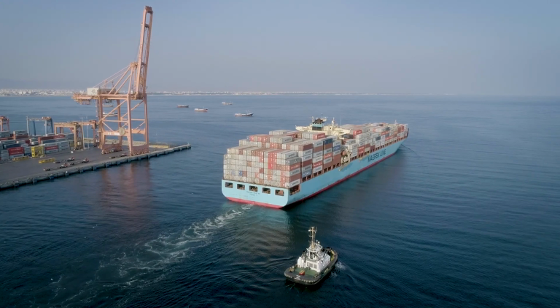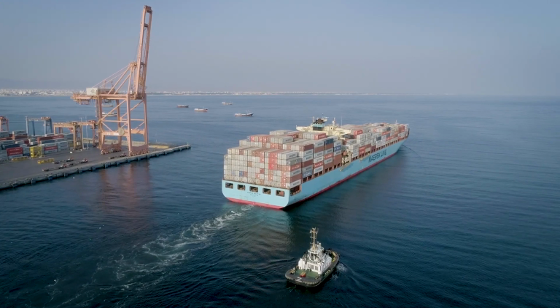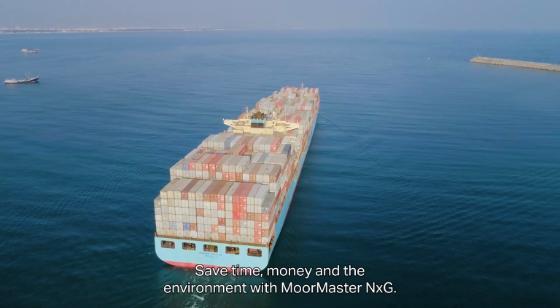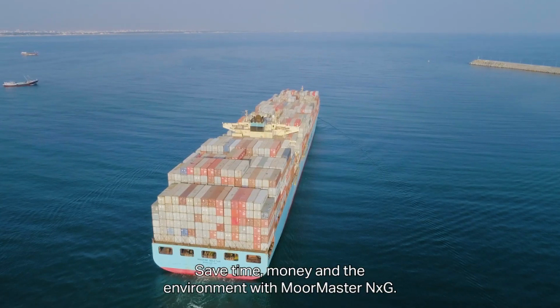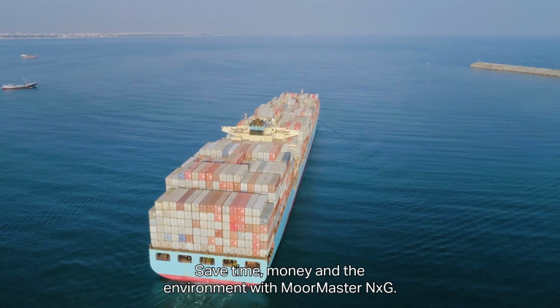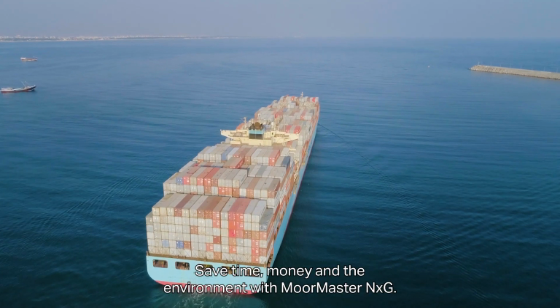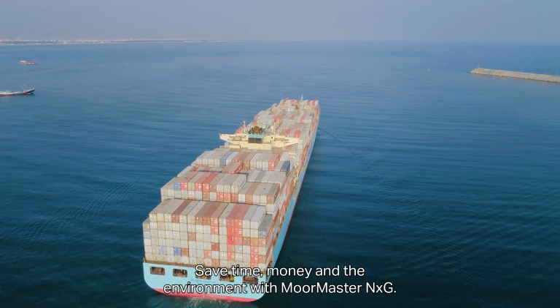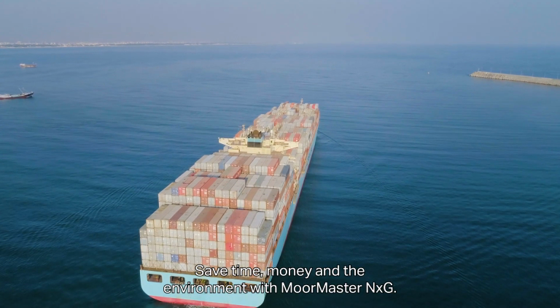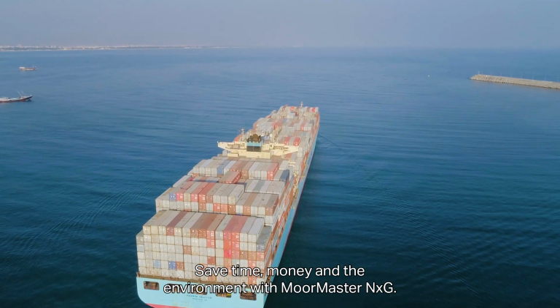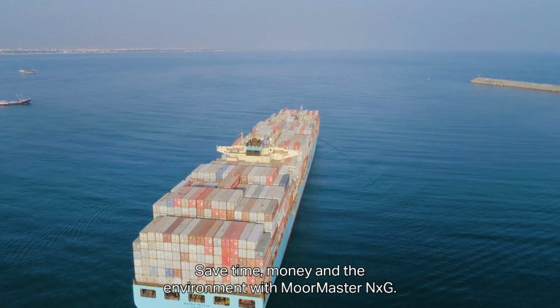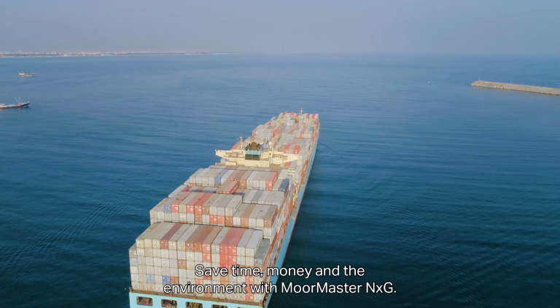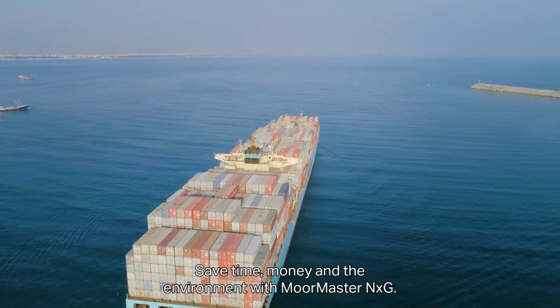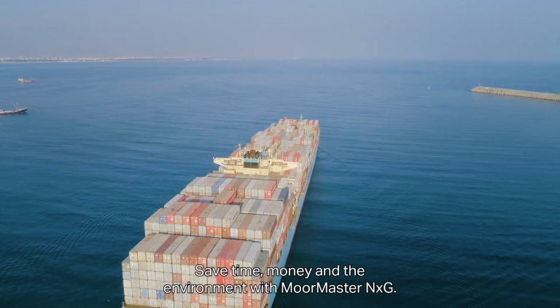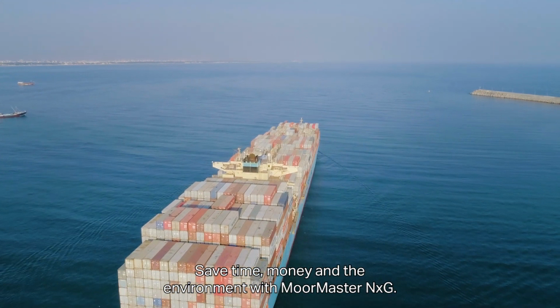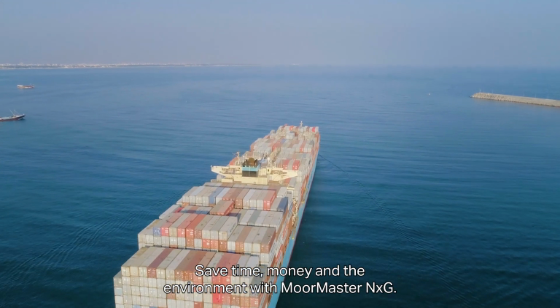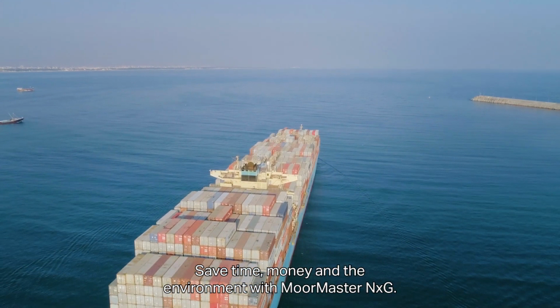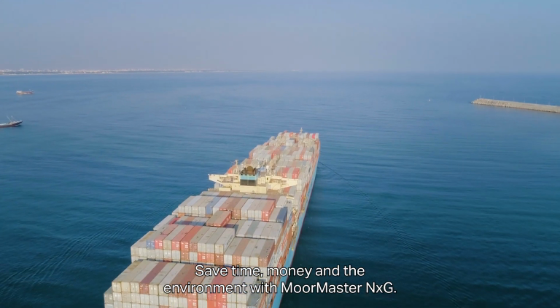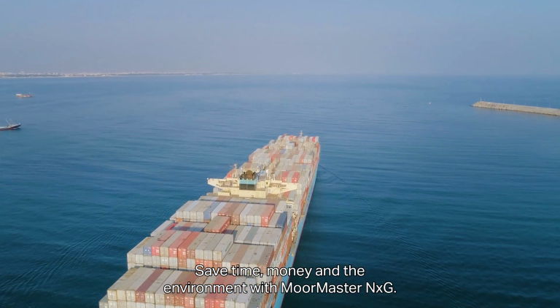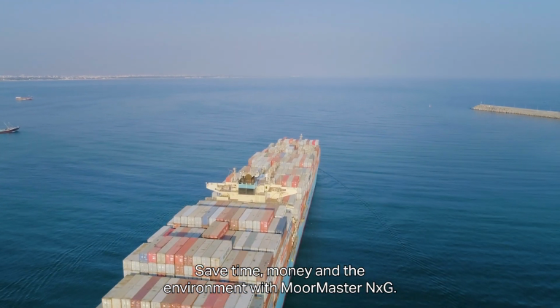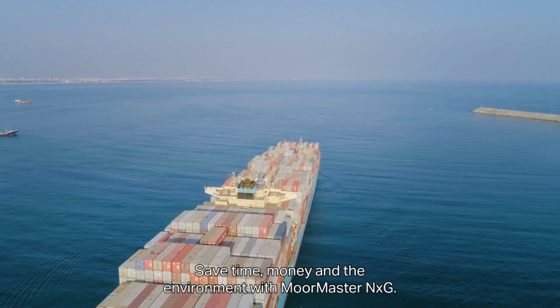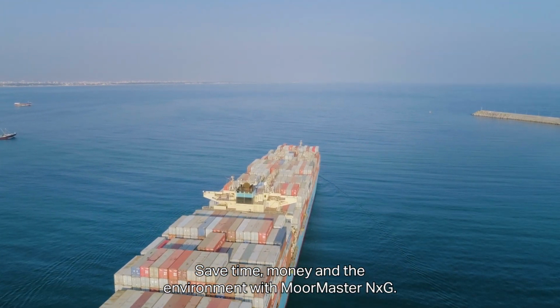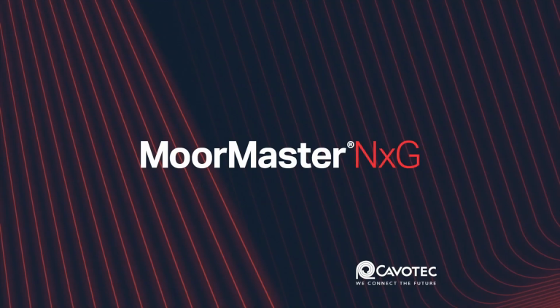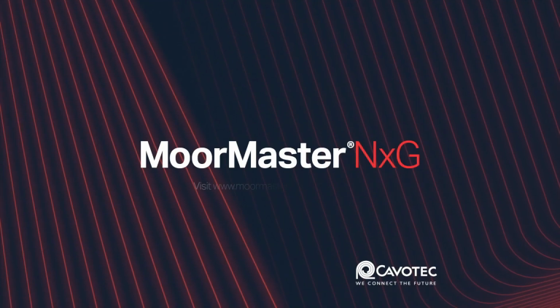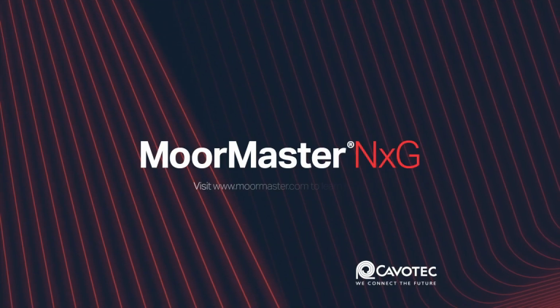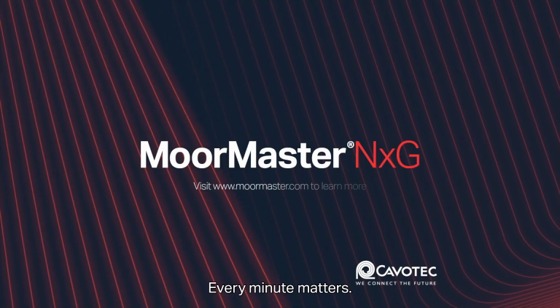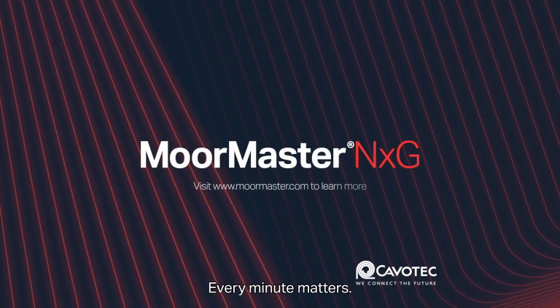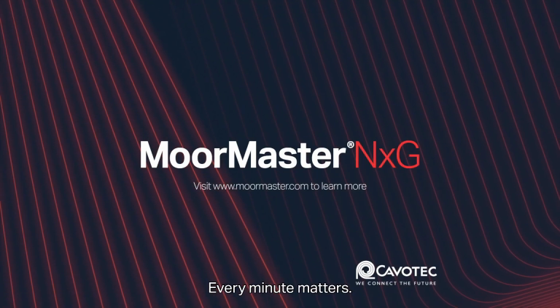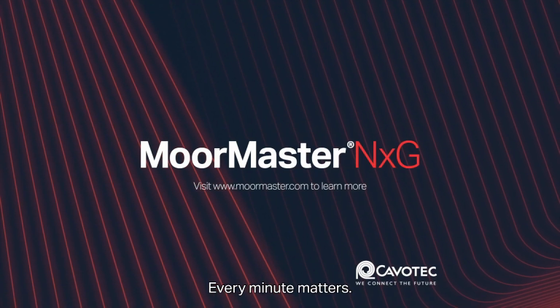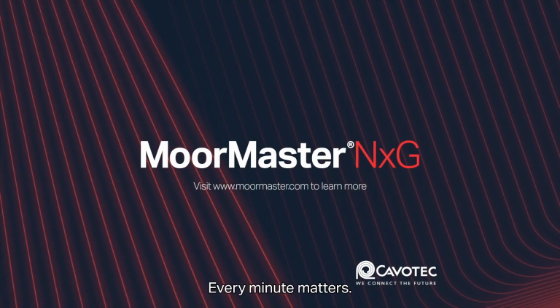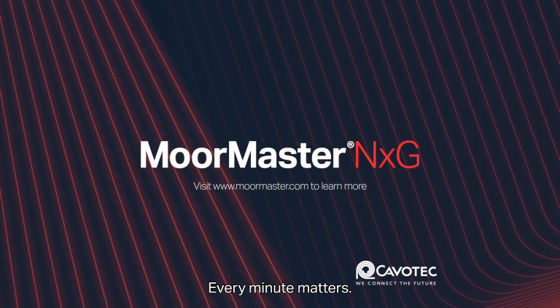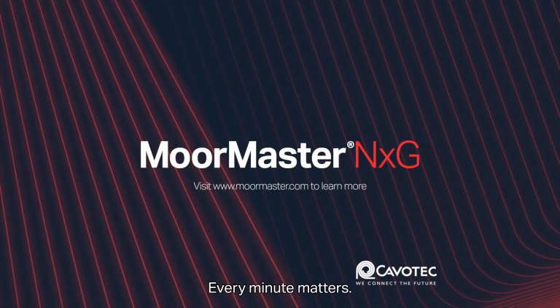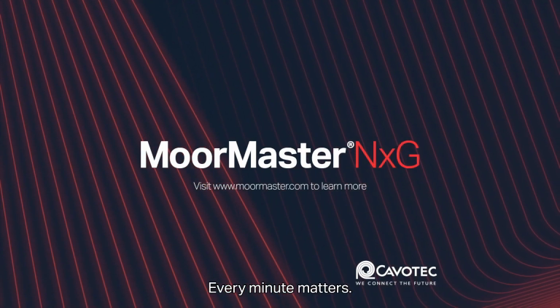Save time, money and the environment with Moormaster NXG — every minute matters.